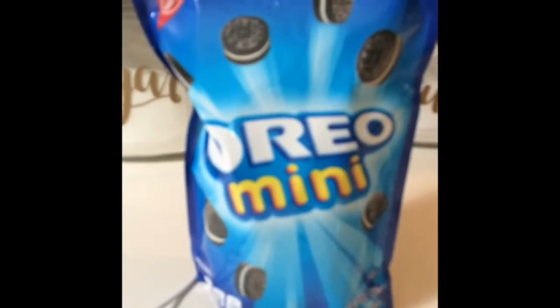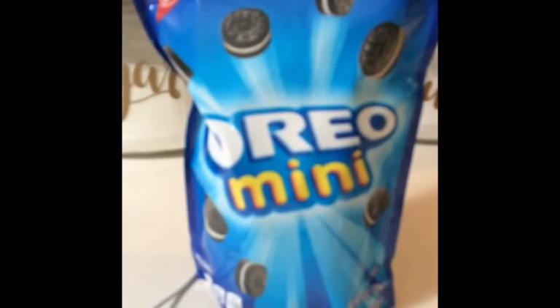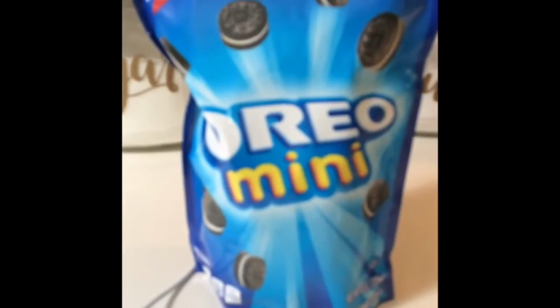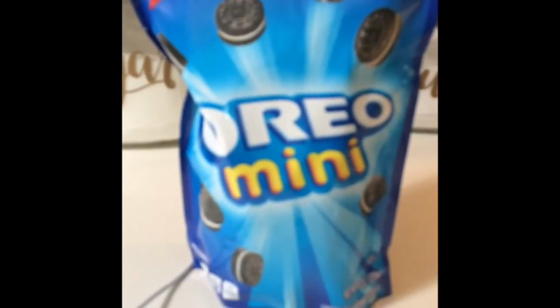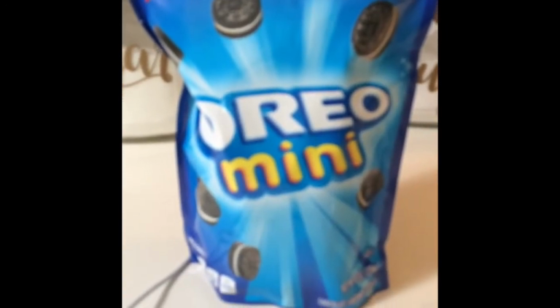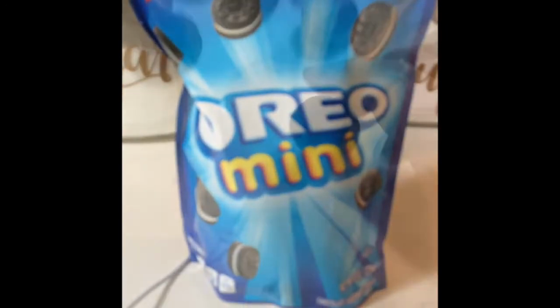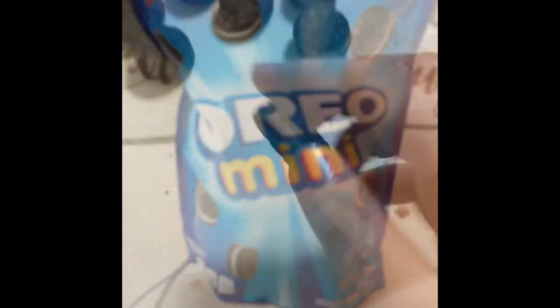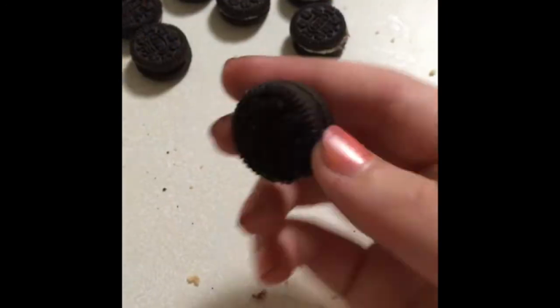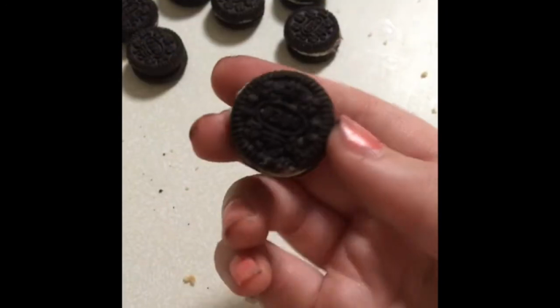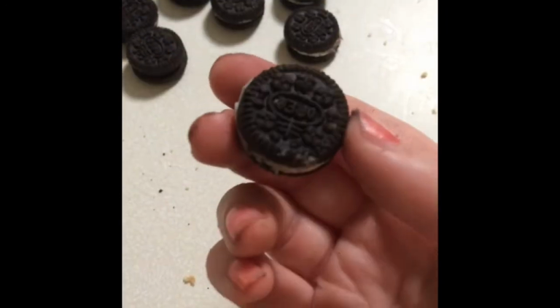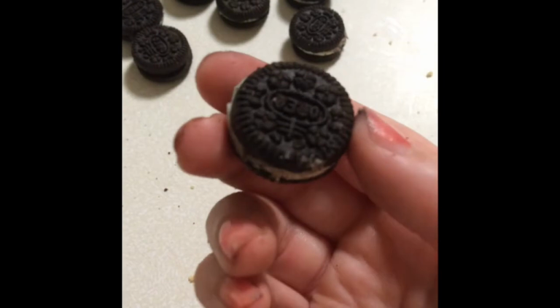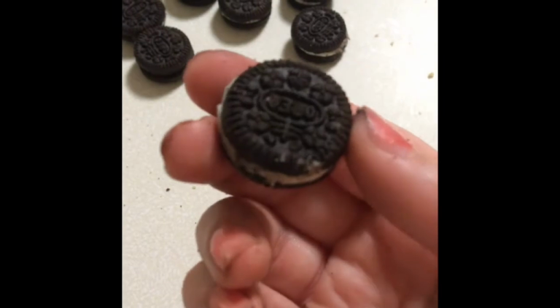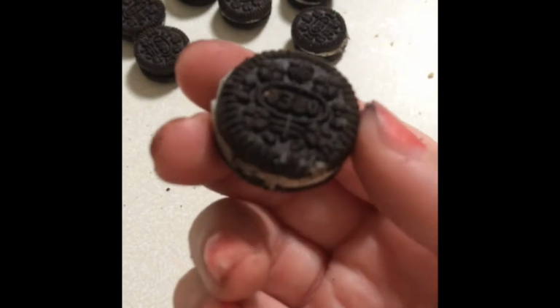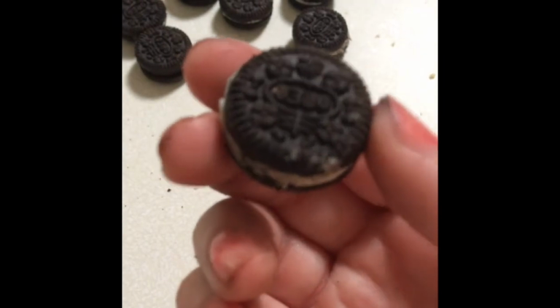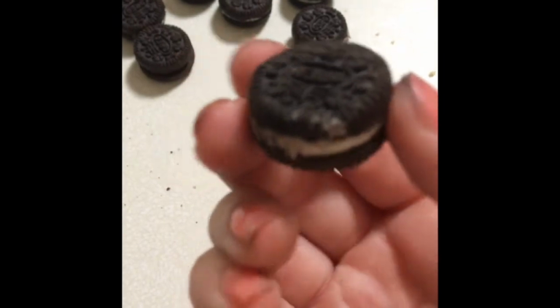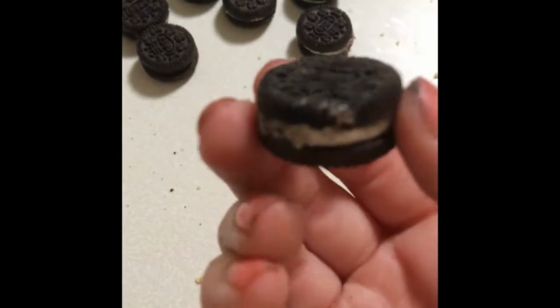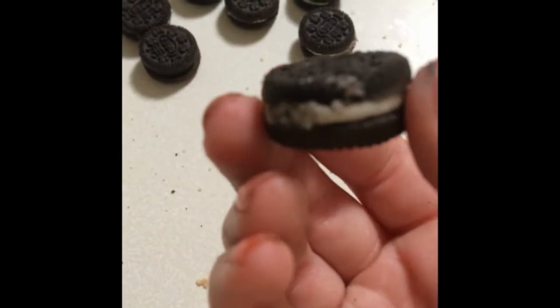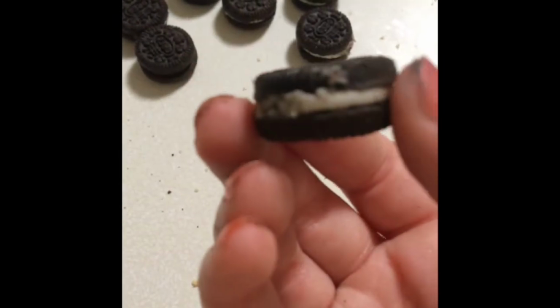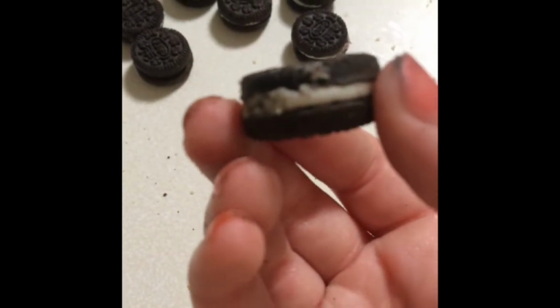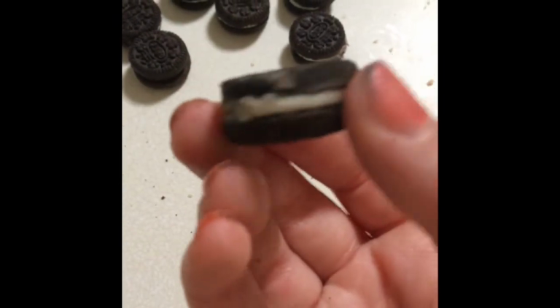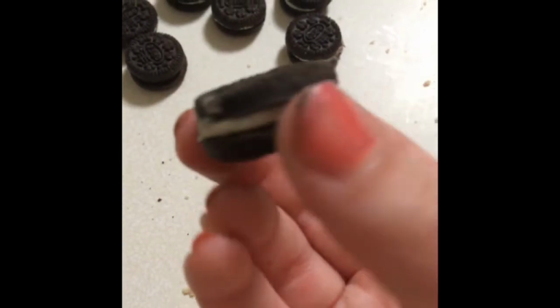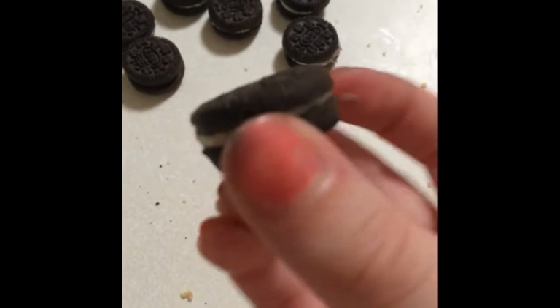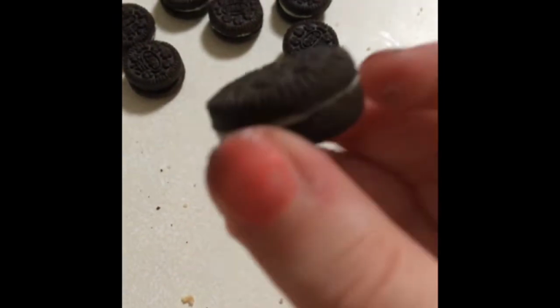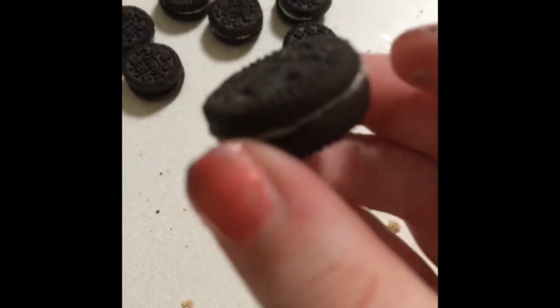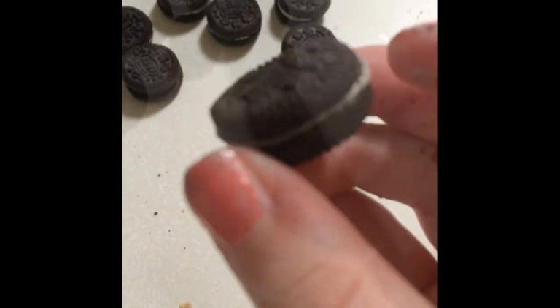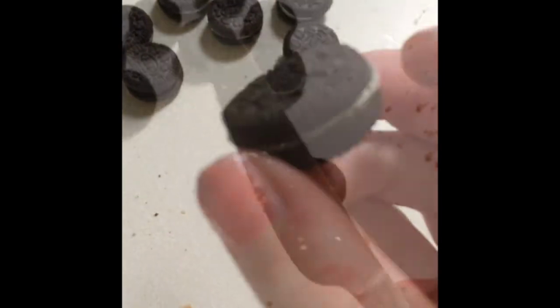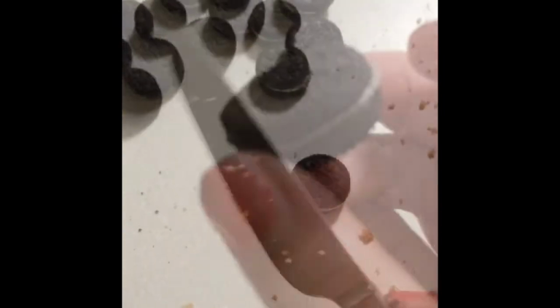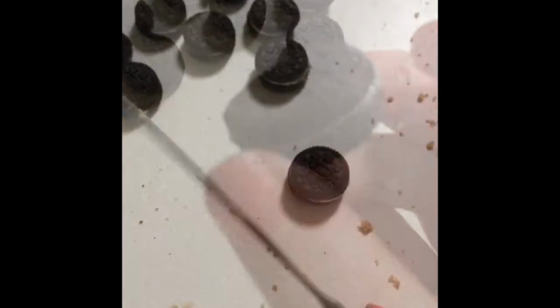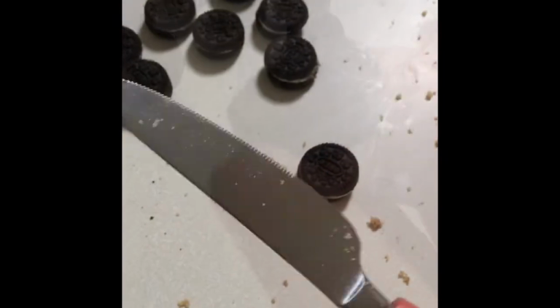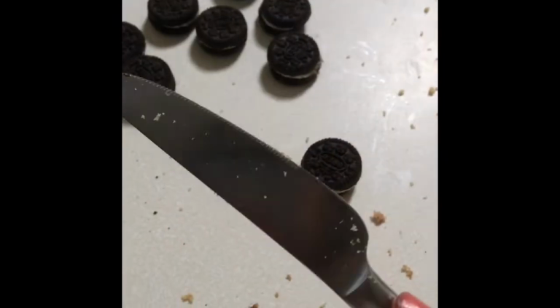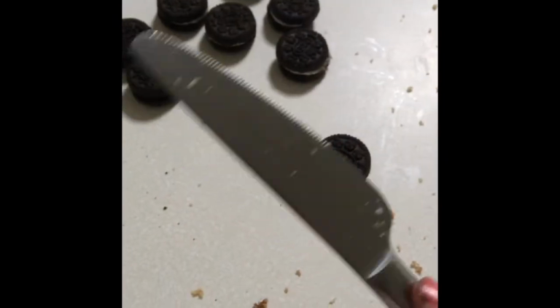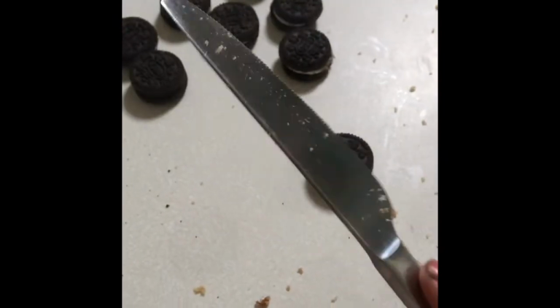For the ears, you'll need Oreo Minis. Take your Oreo and with a butter knife, scoop out all the filling.